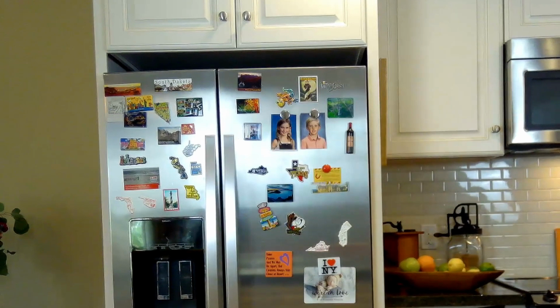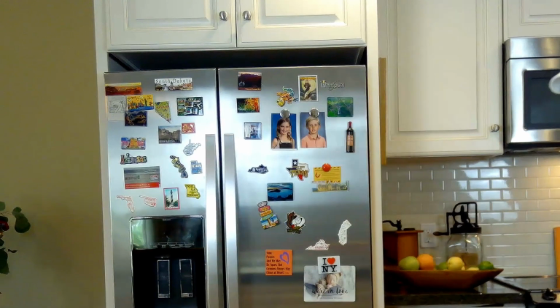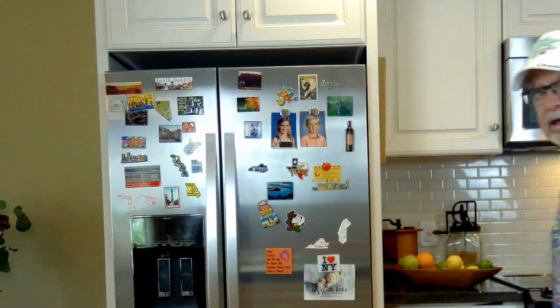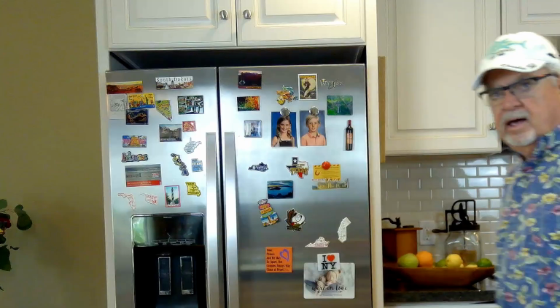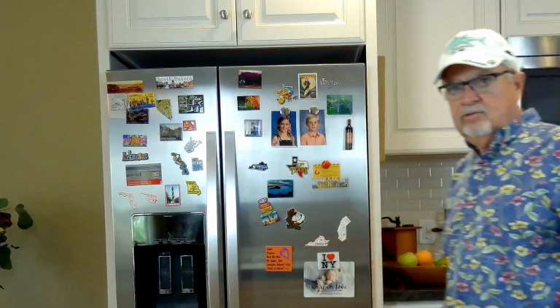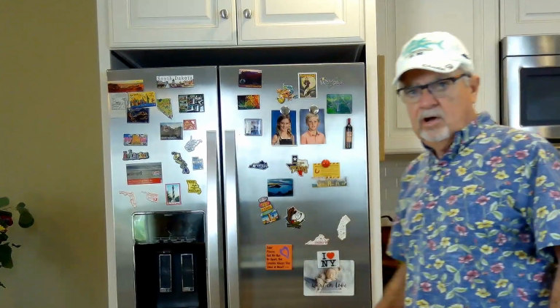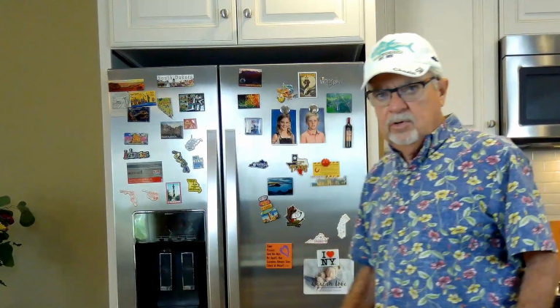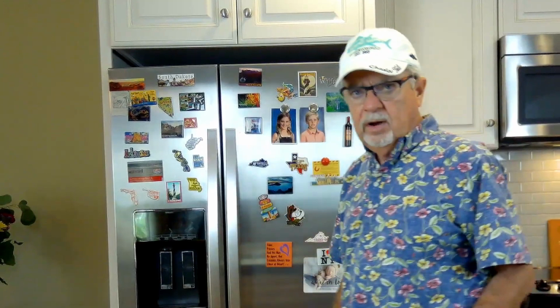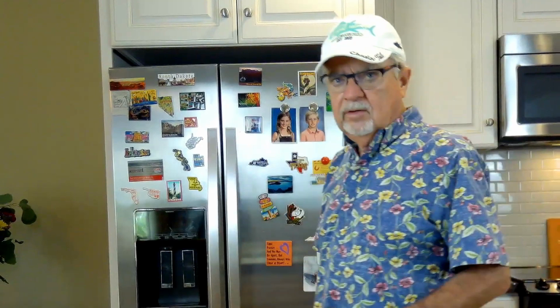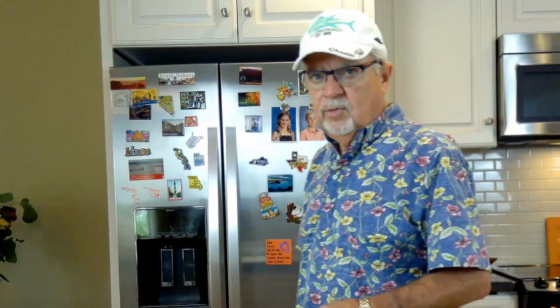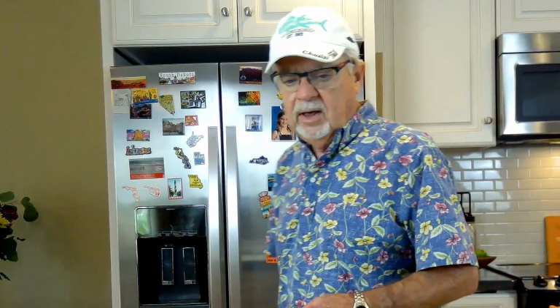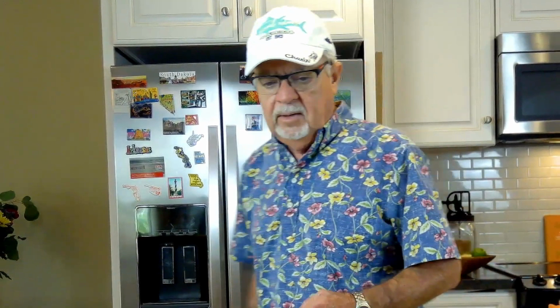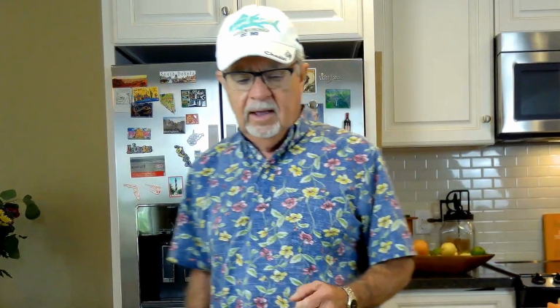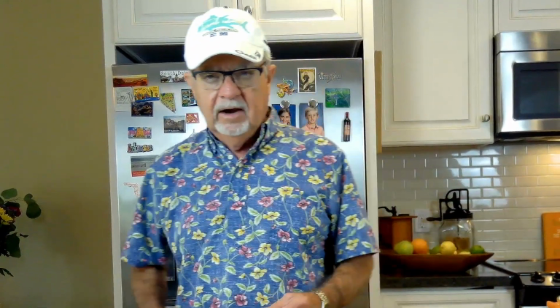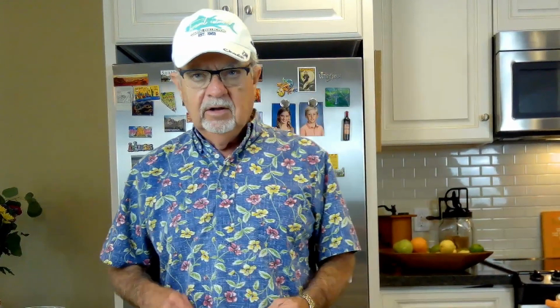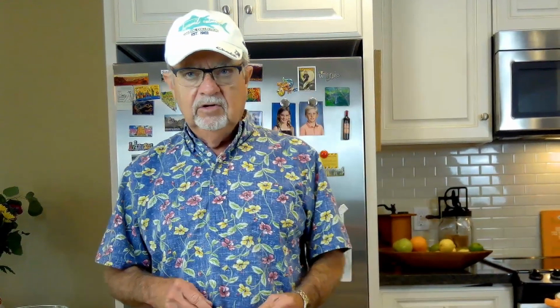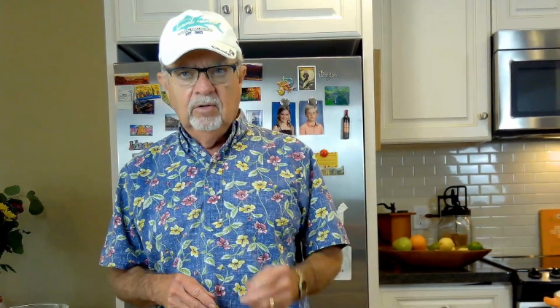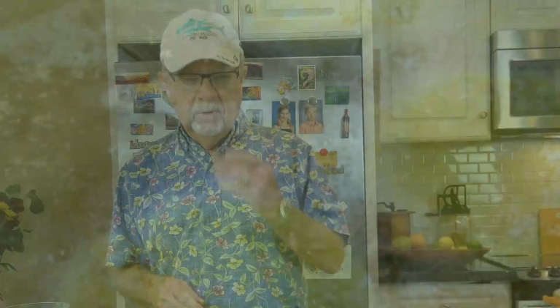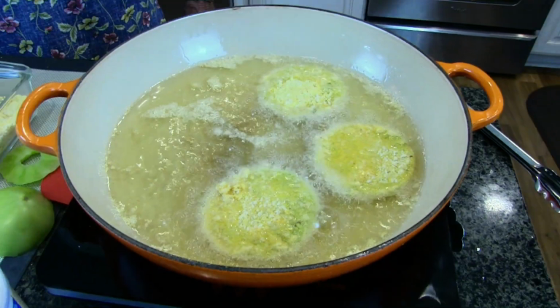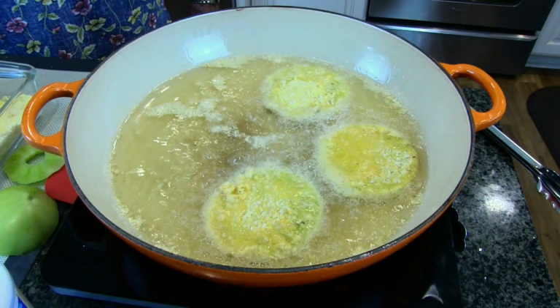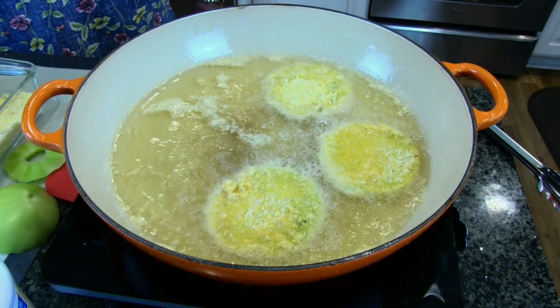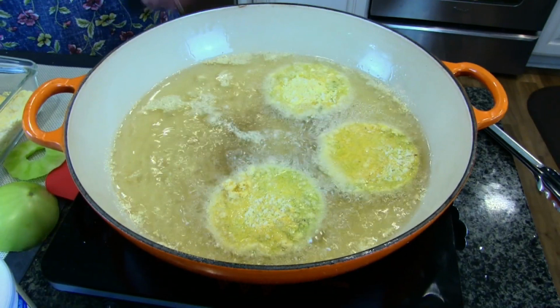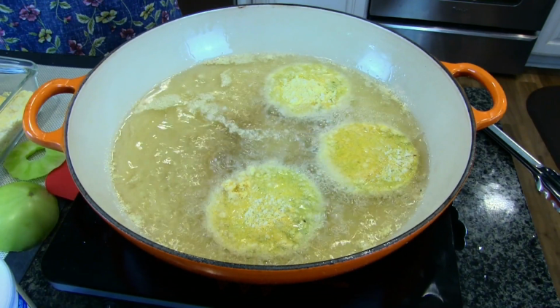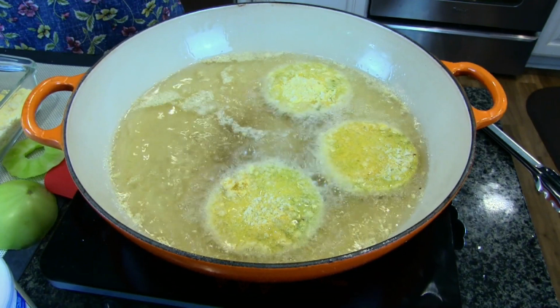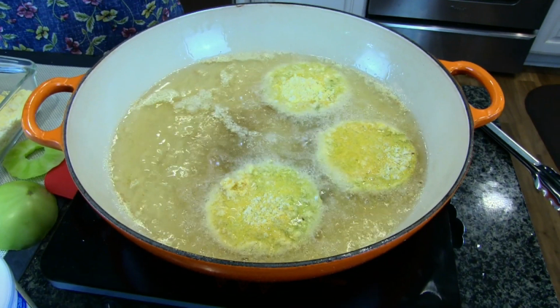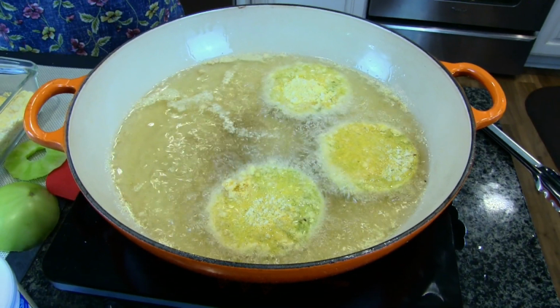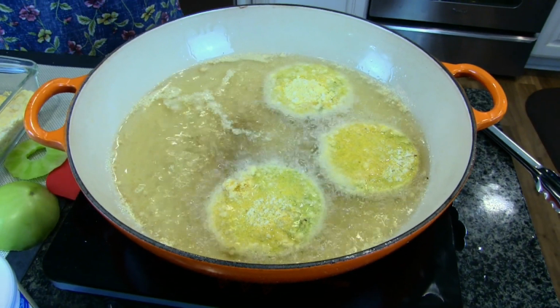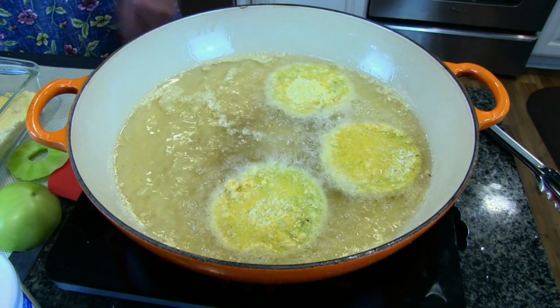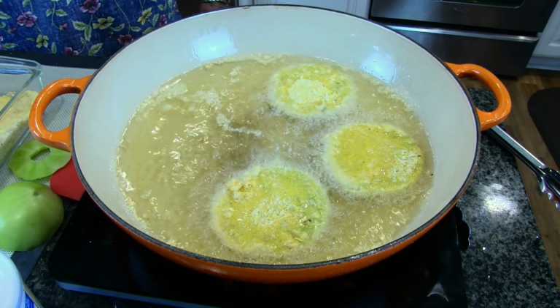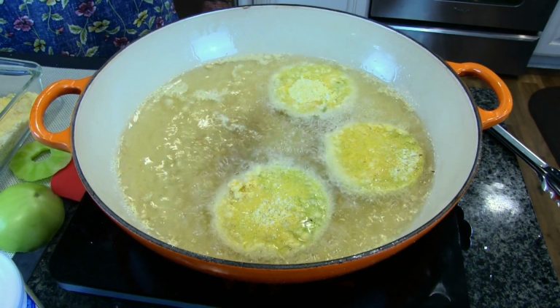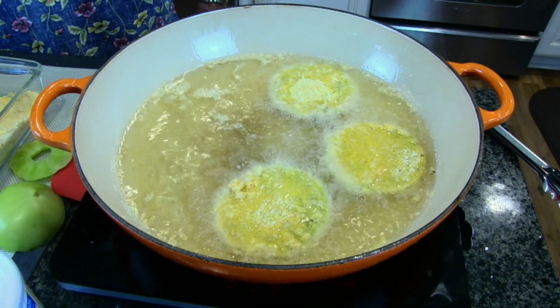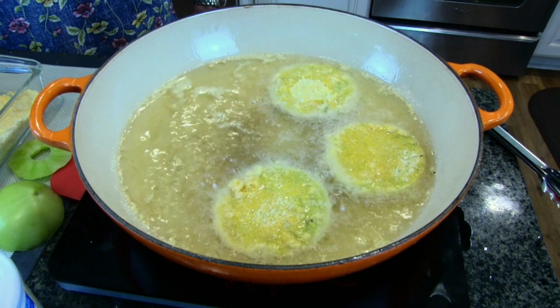Hi guys, welcome to Watchers Way. I've got a good show for you today. We're gonna make fried green tomatoes.